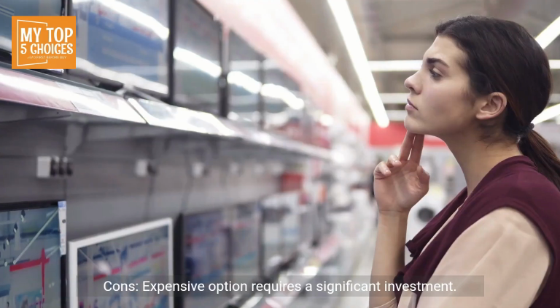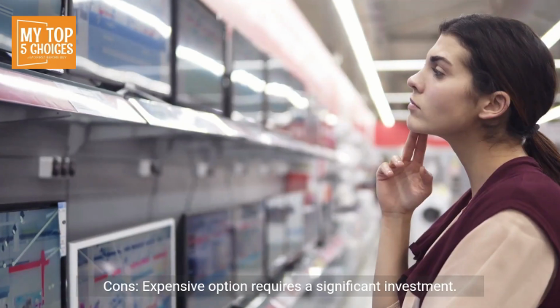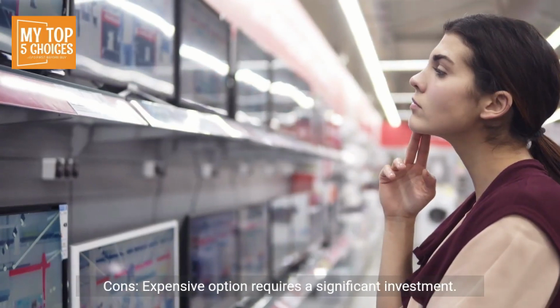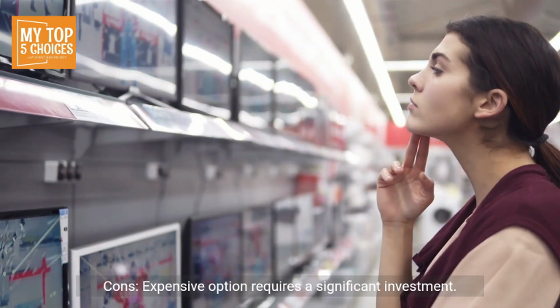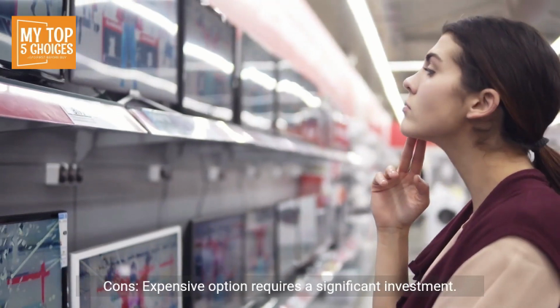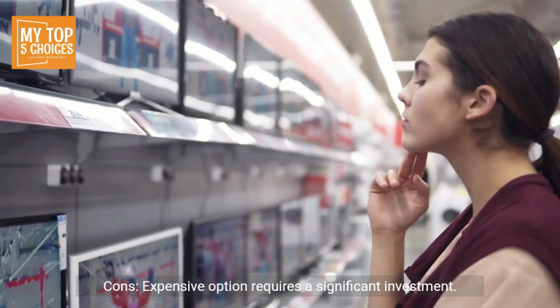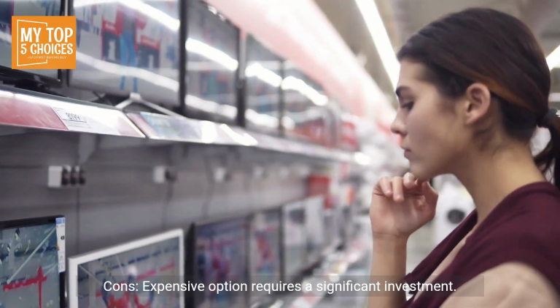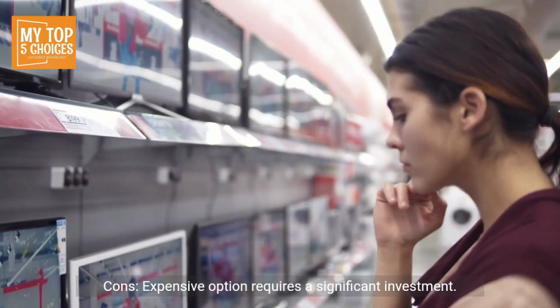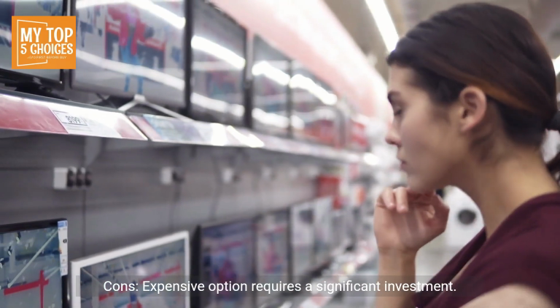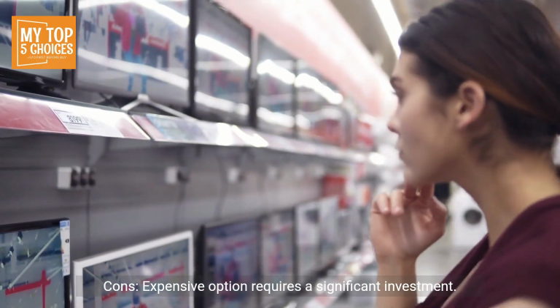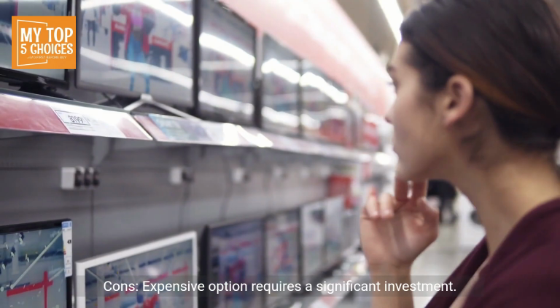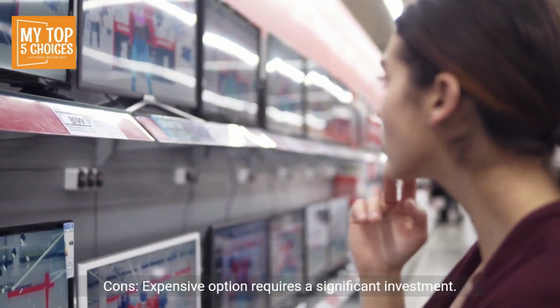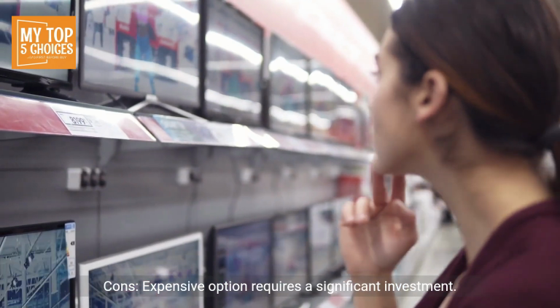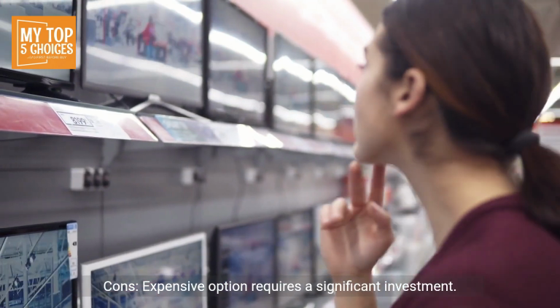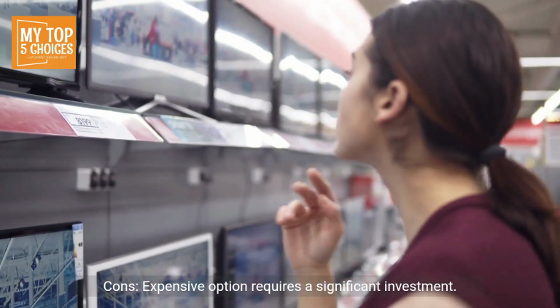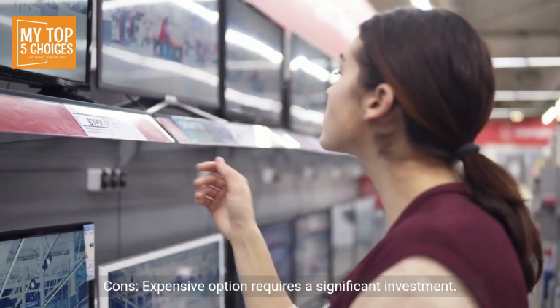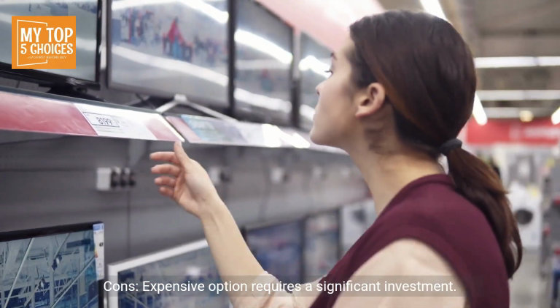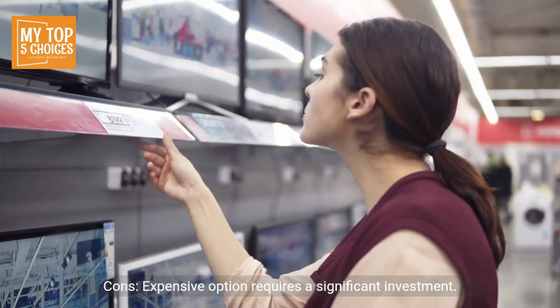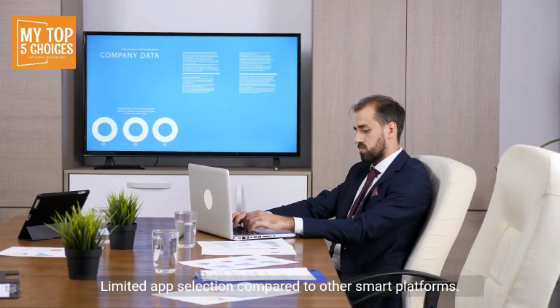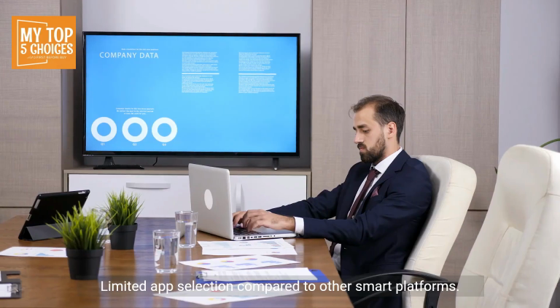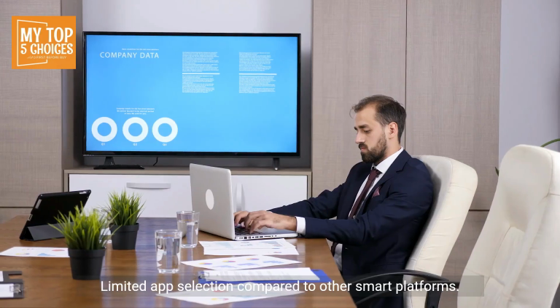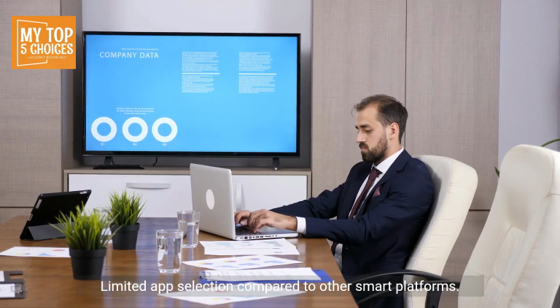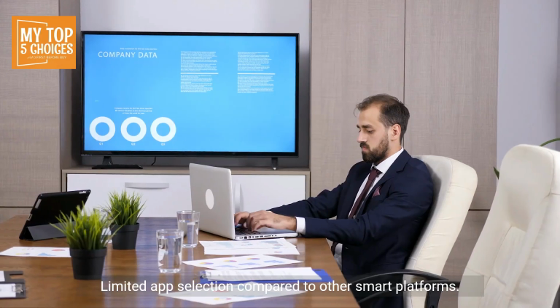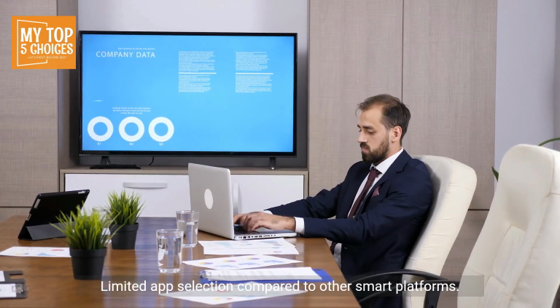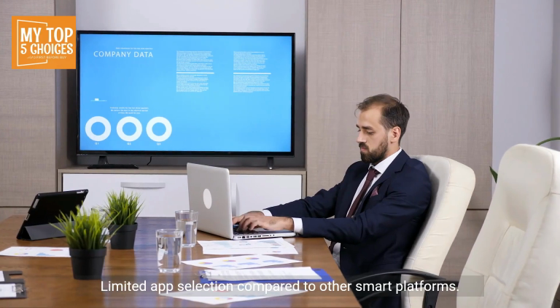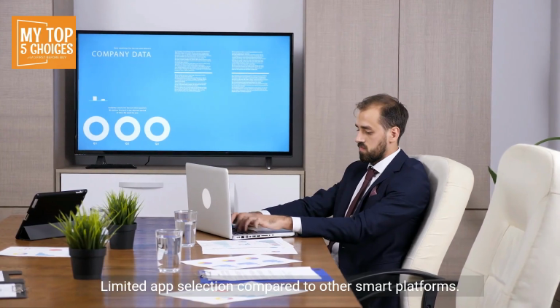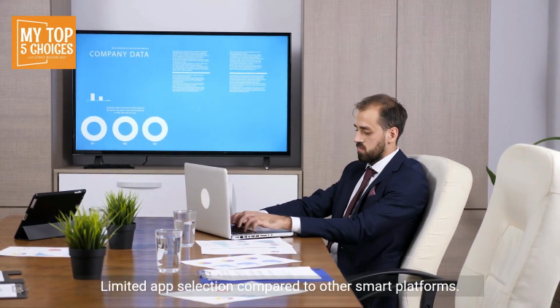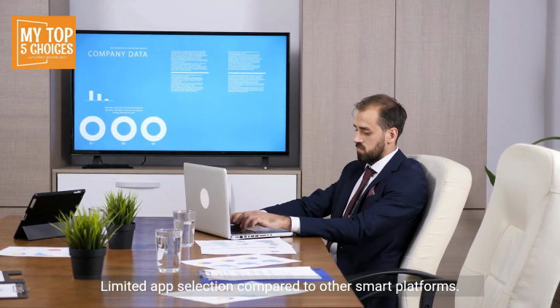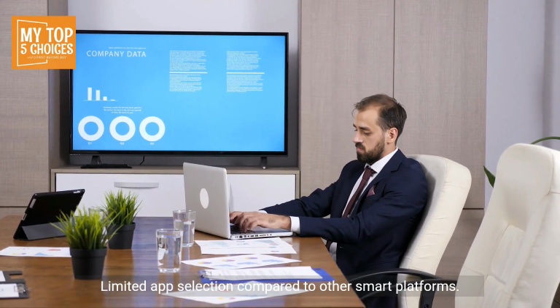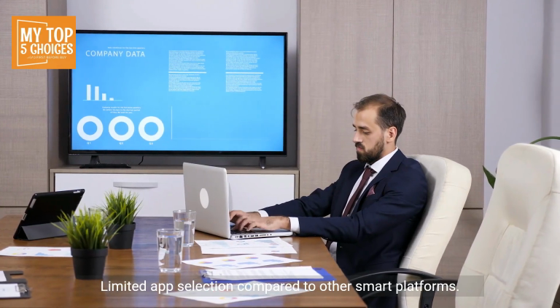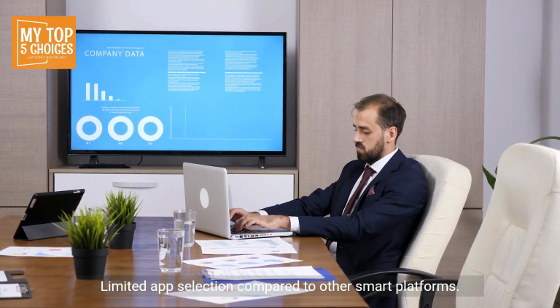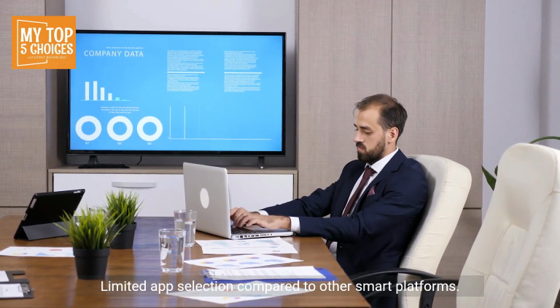Cons: Expensive option requires a significant investment. Limited app selection compared to other smart platforms.